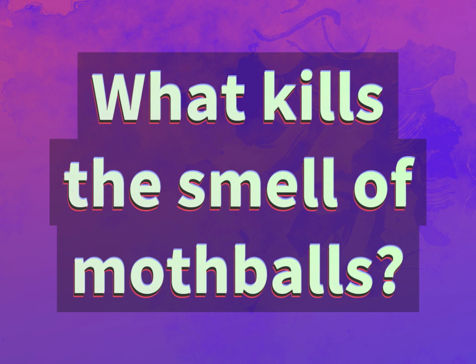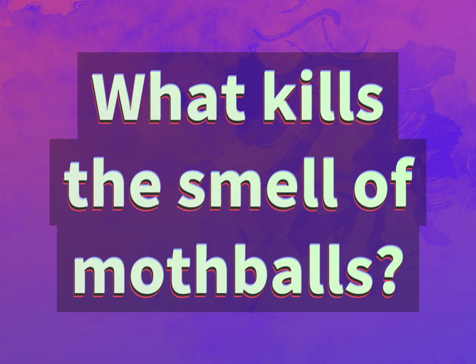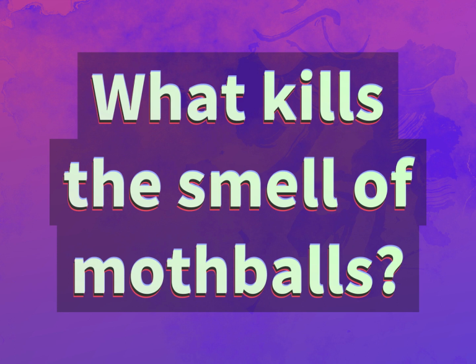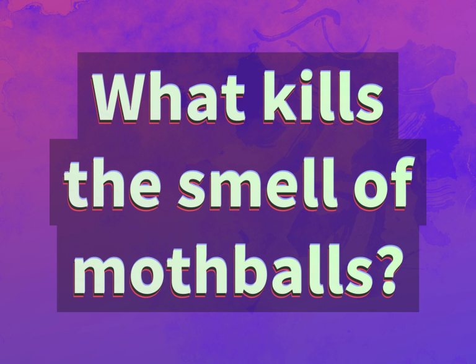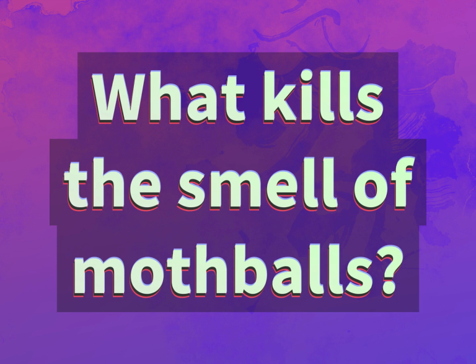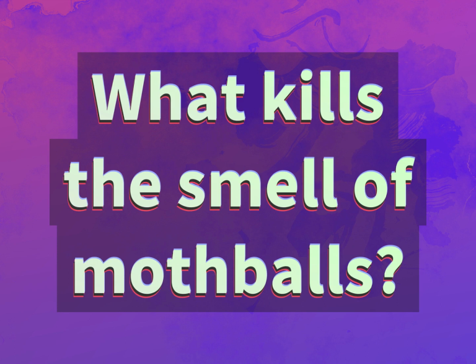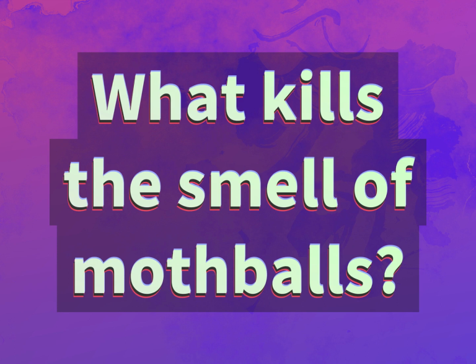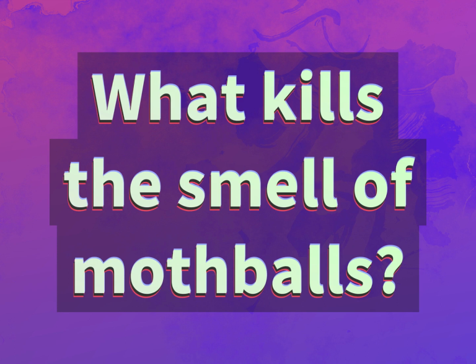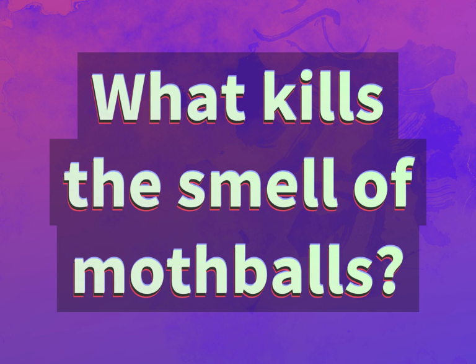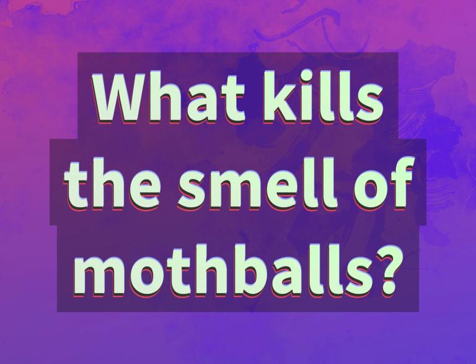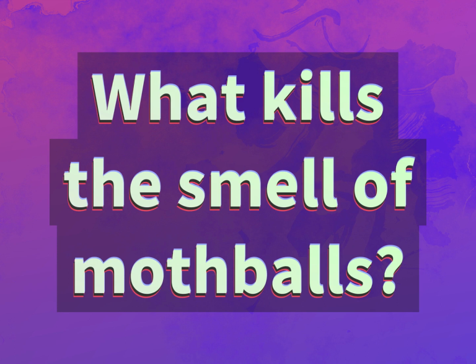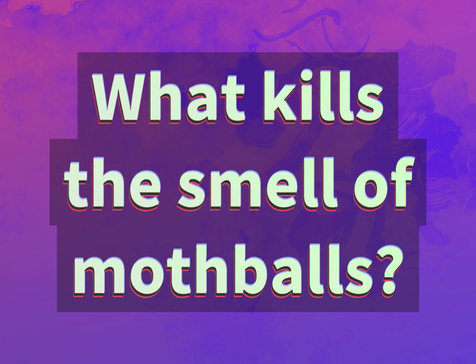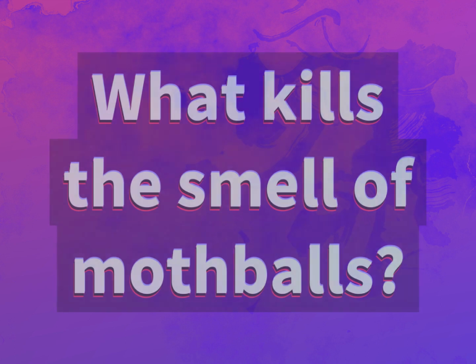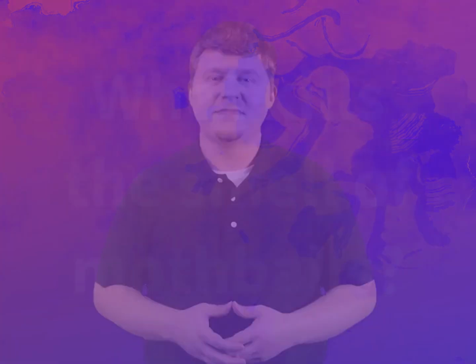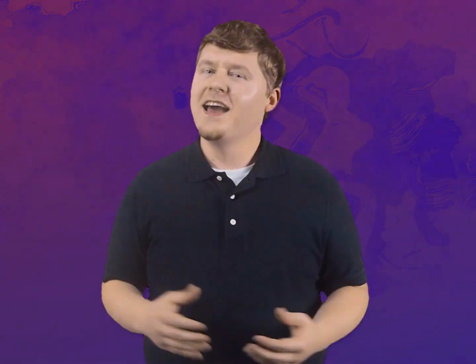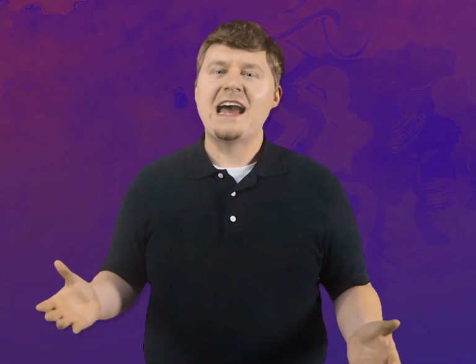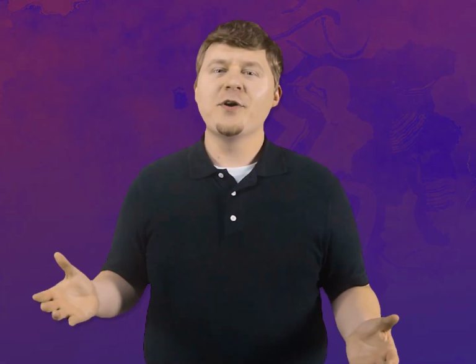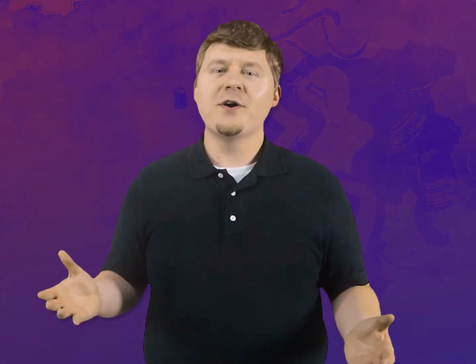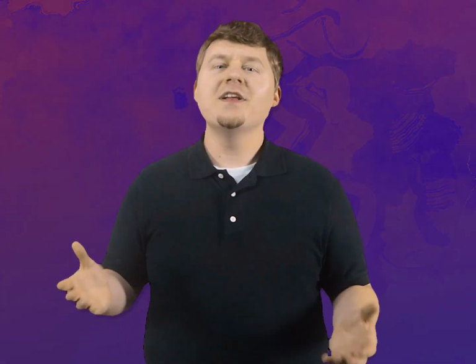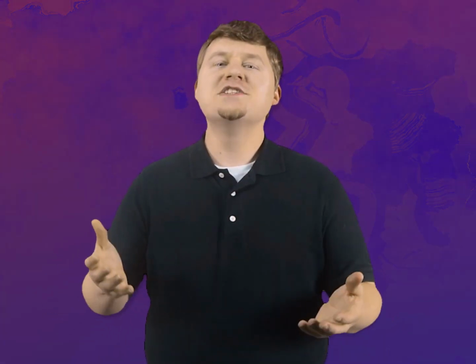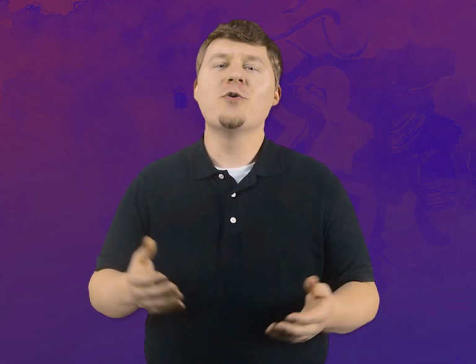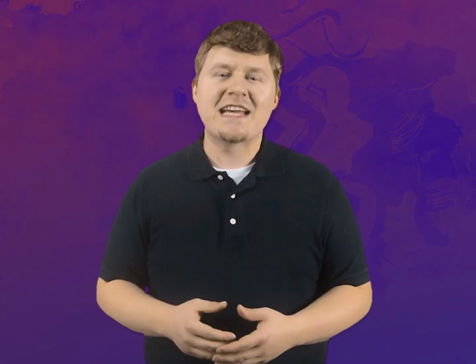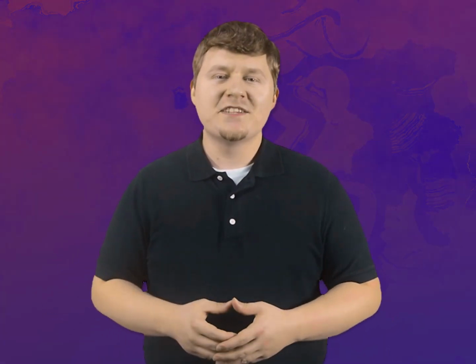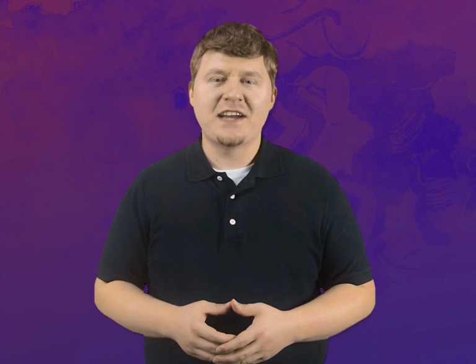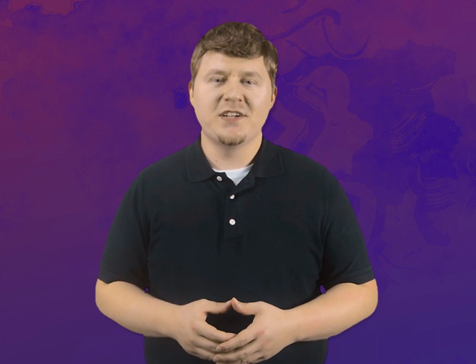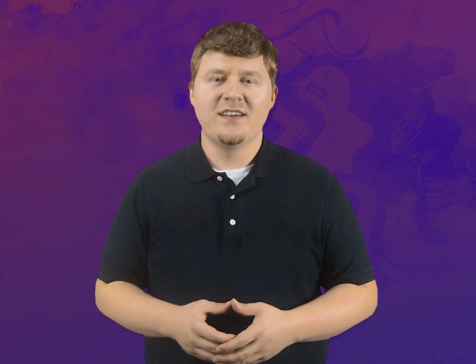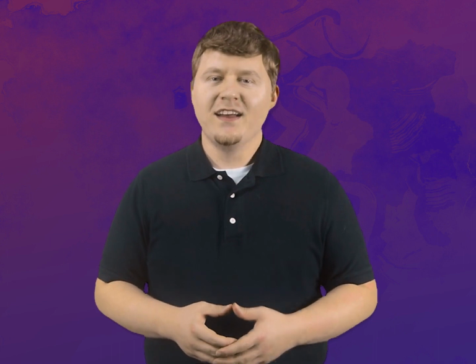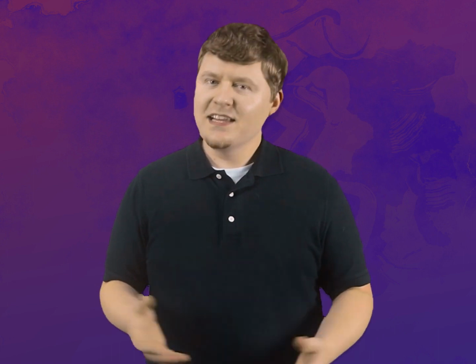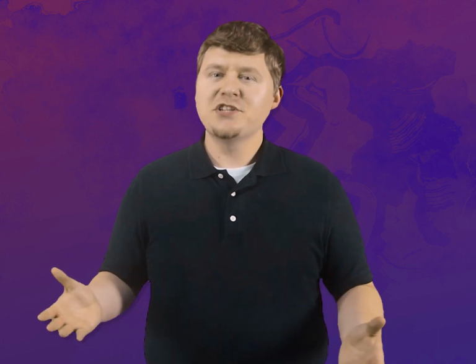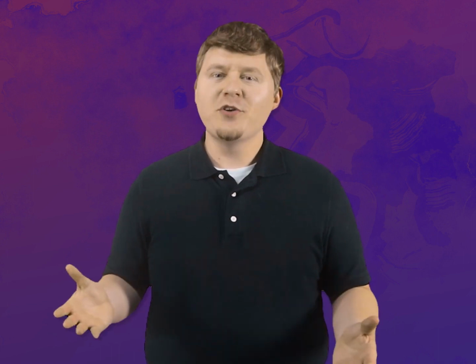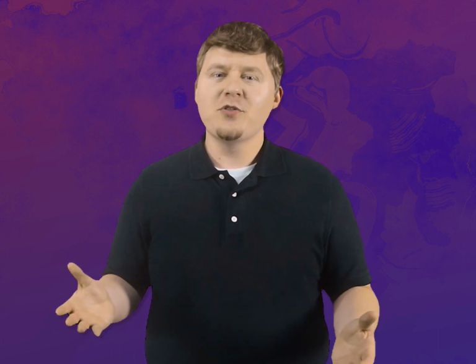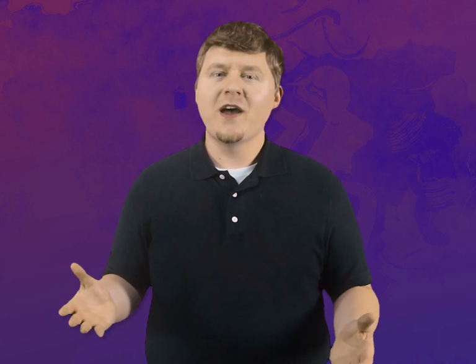What kills the smell of mothballs? Our goal is your satisfaction. Let us show you the way.